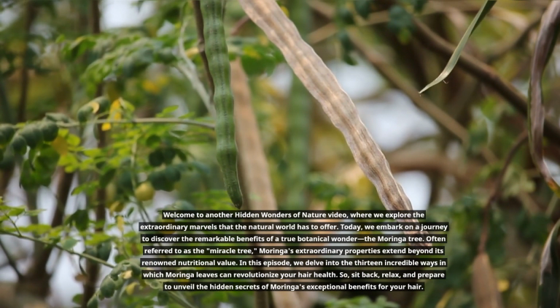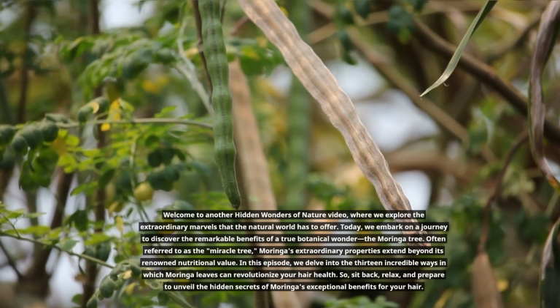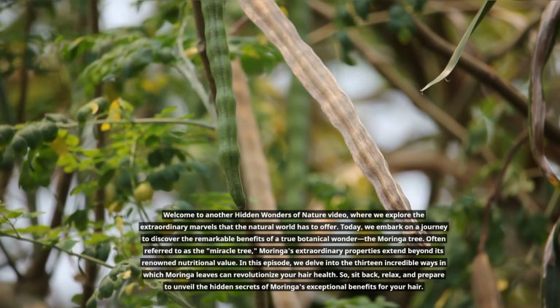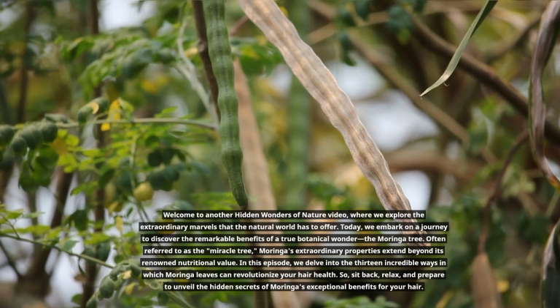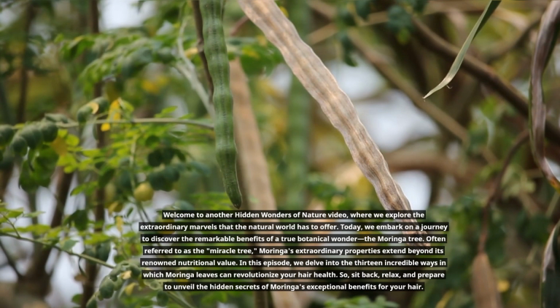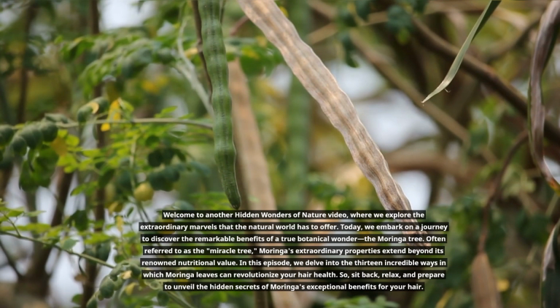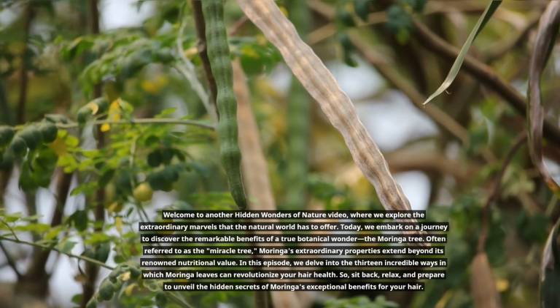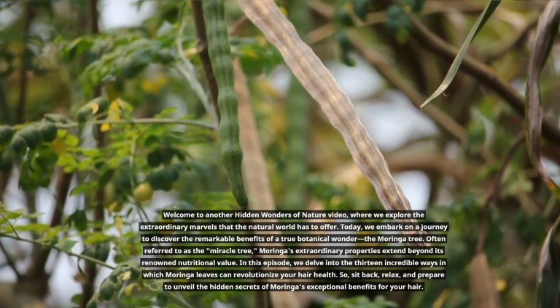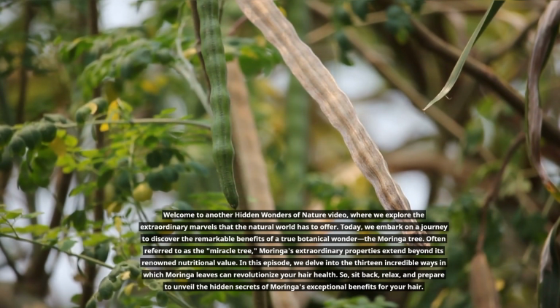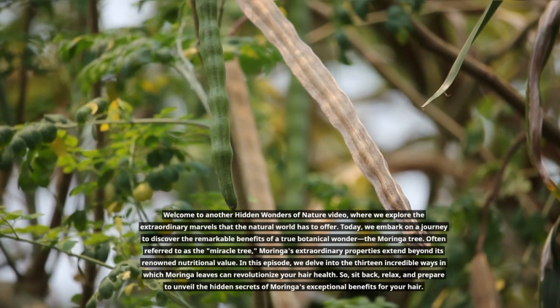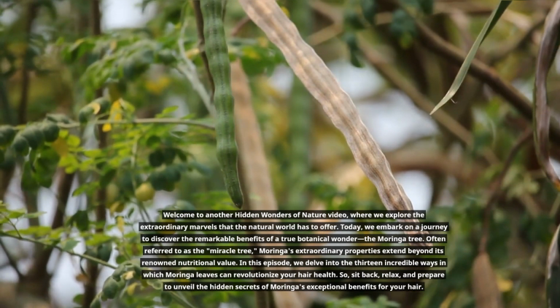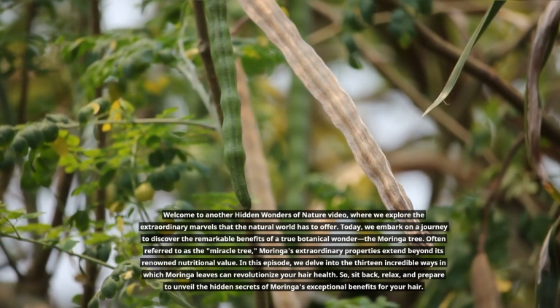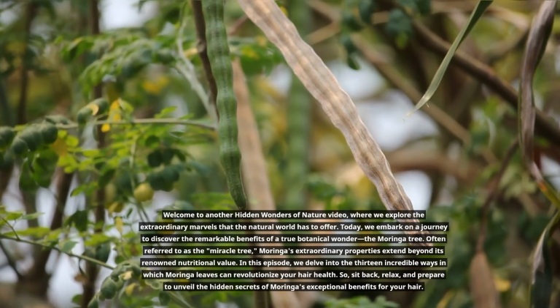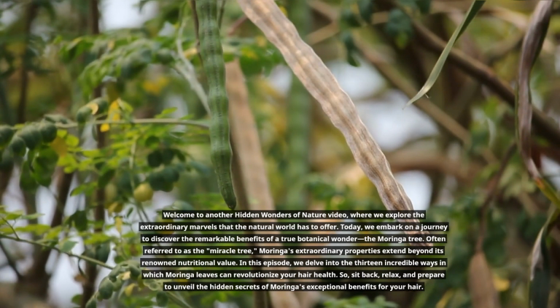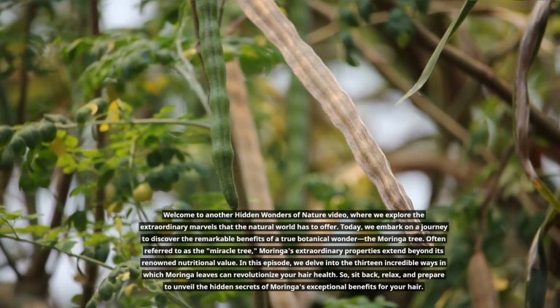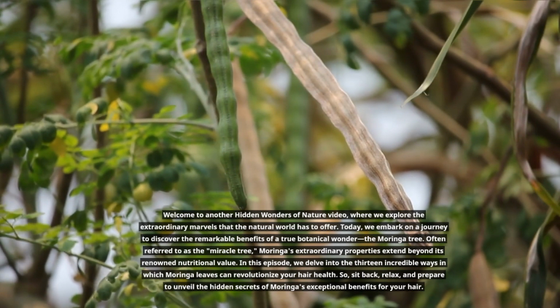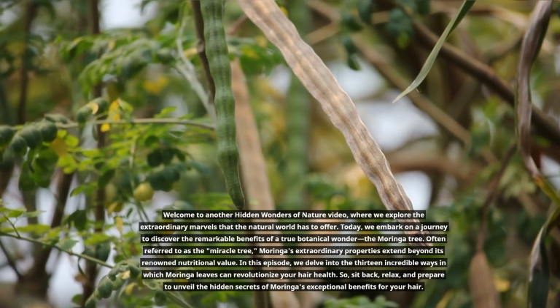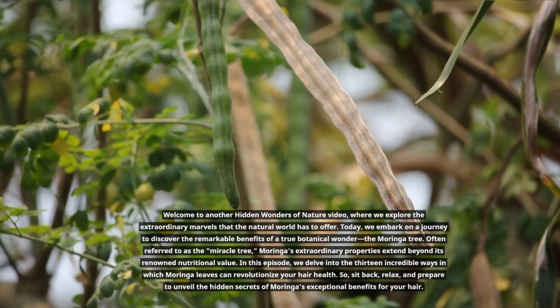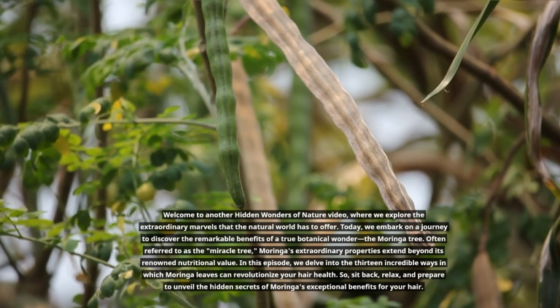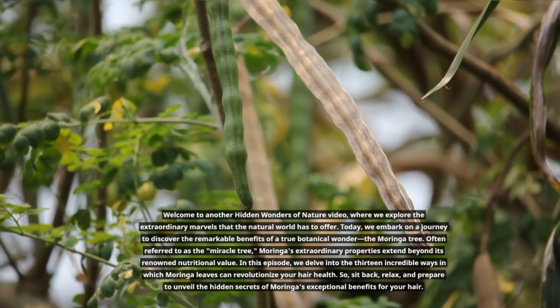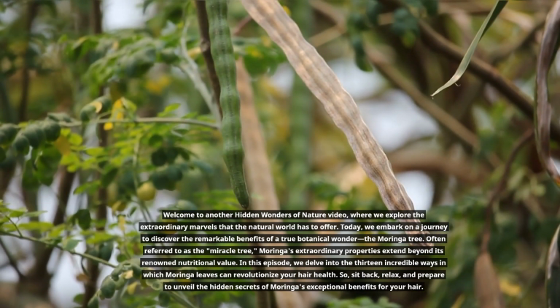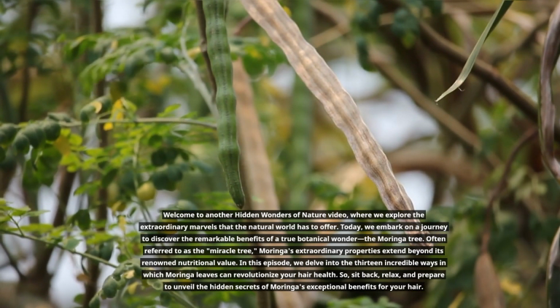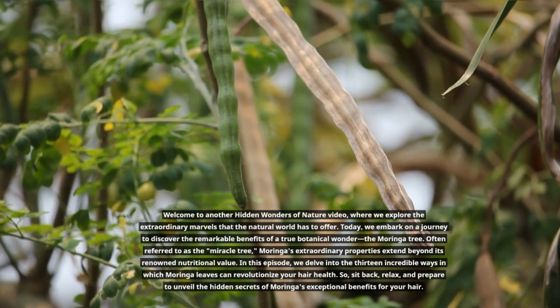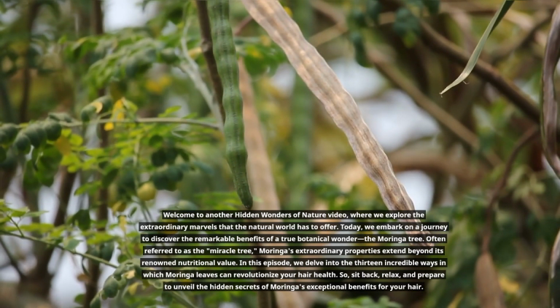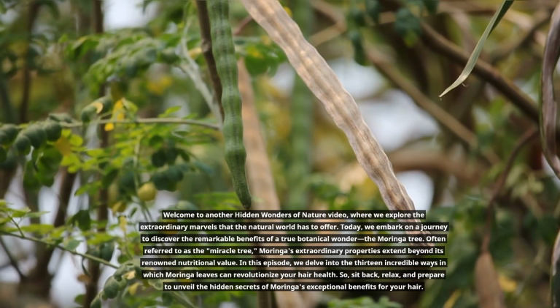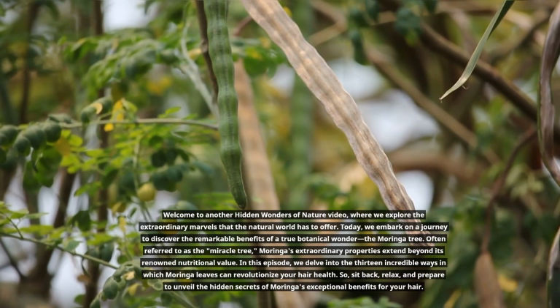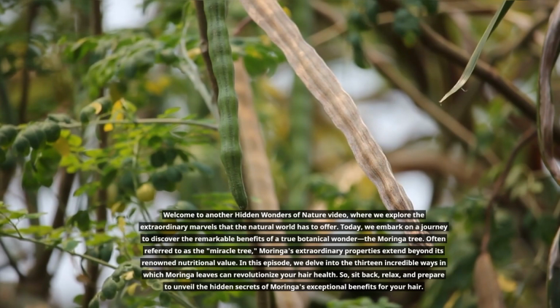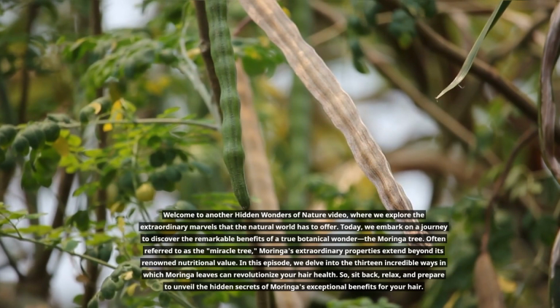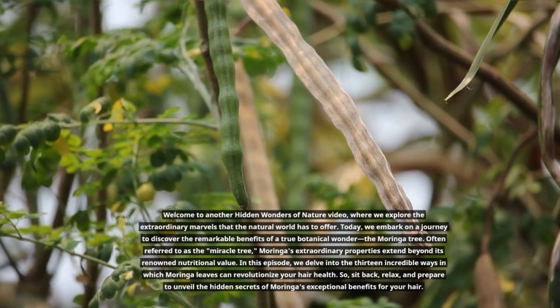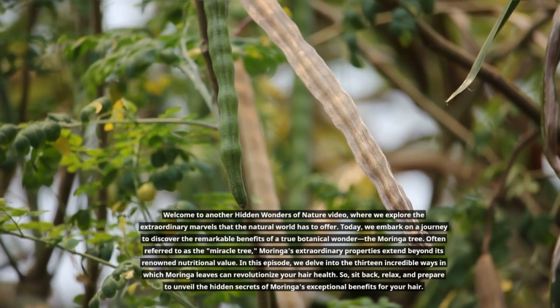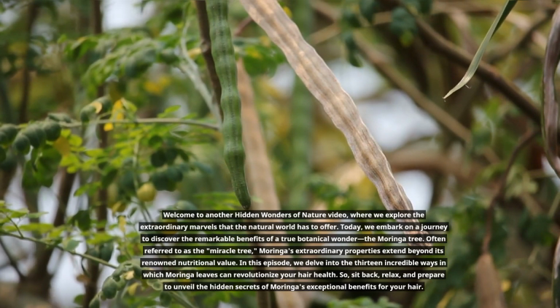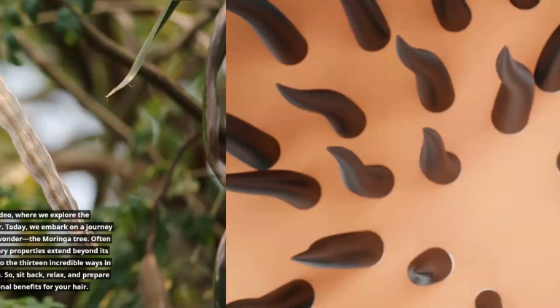So sit back, relax, and prepare to unveil the hidden secrets of Moringa's exceptional benefits for your hair.